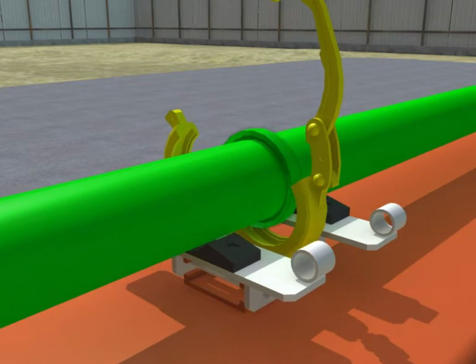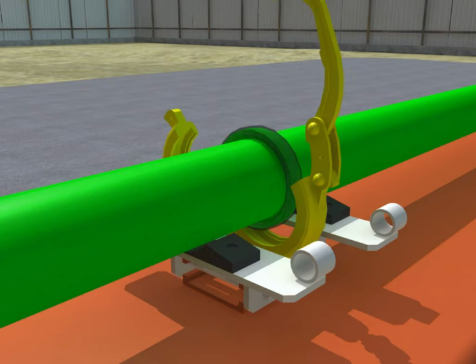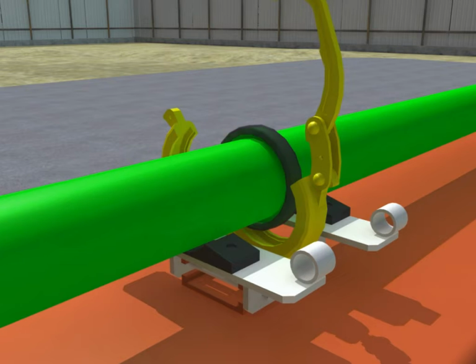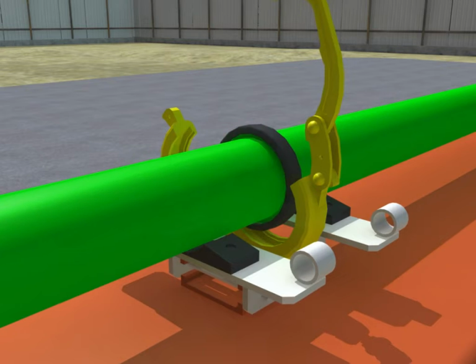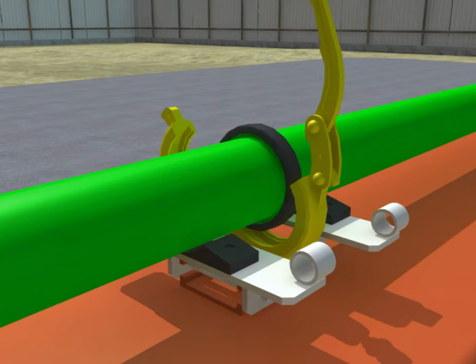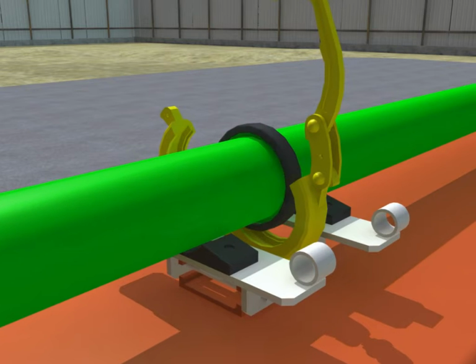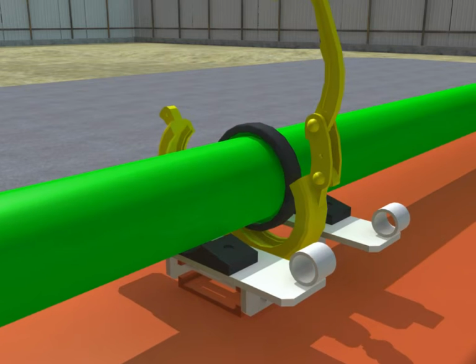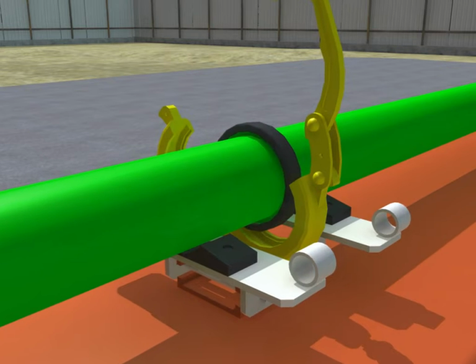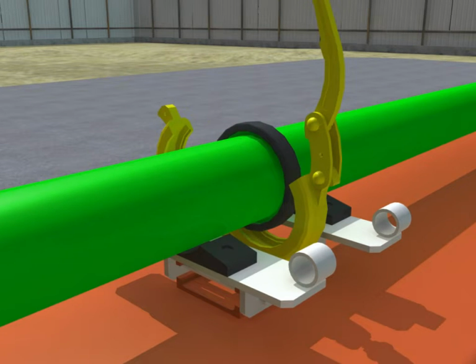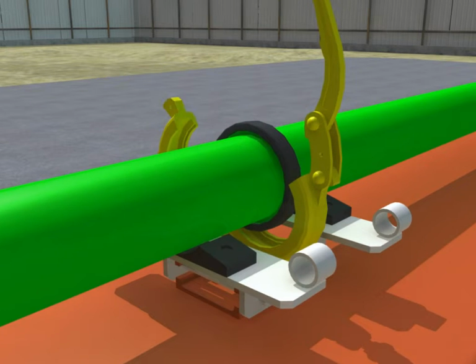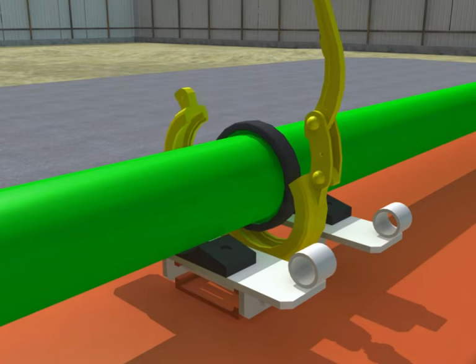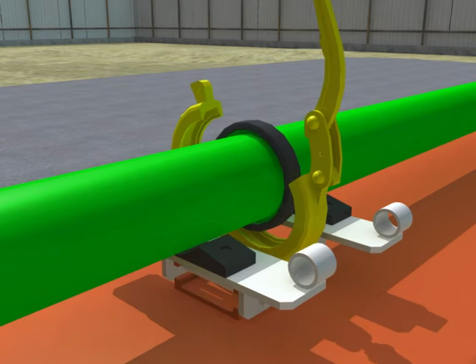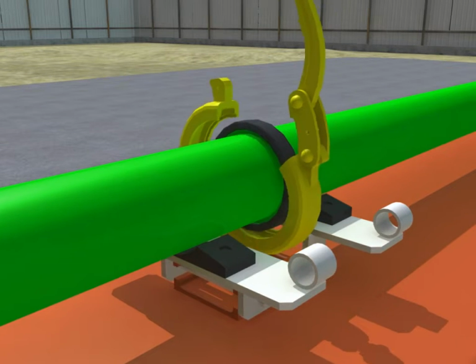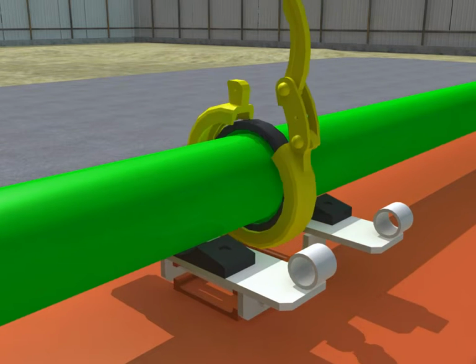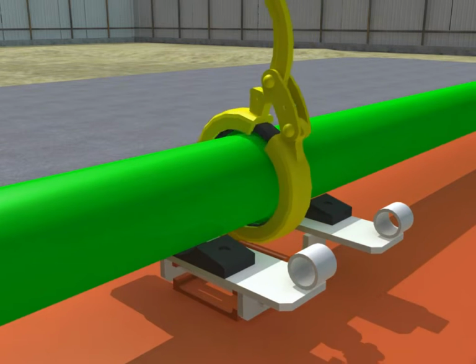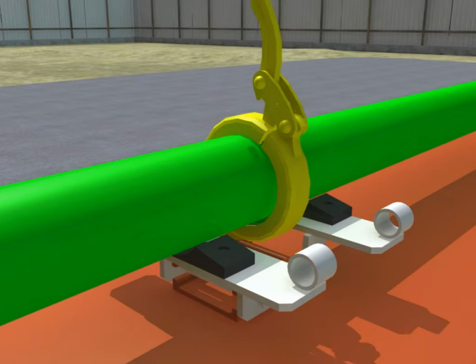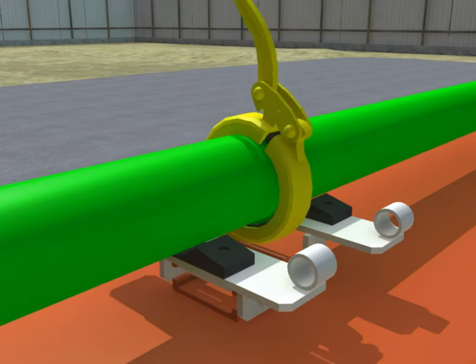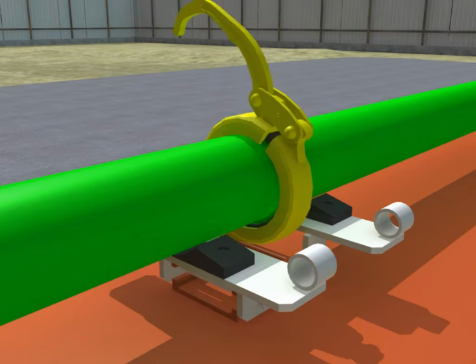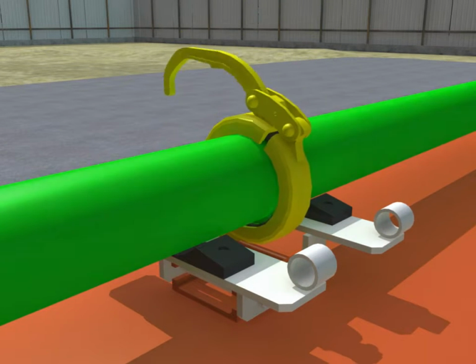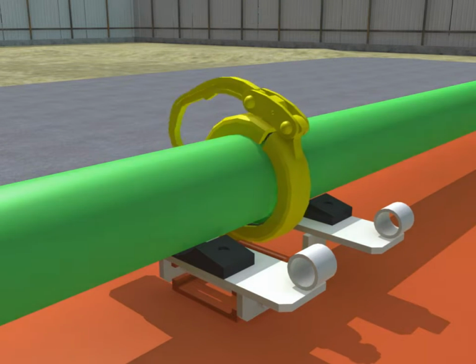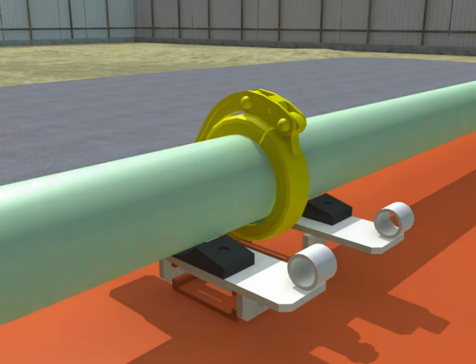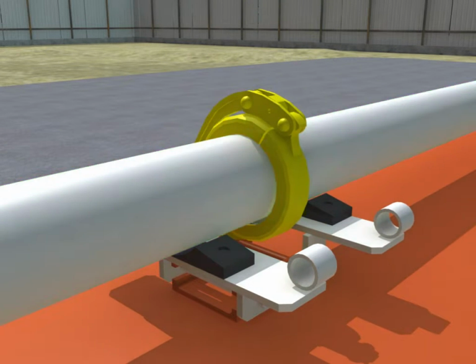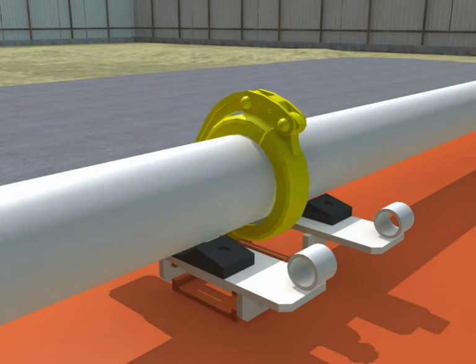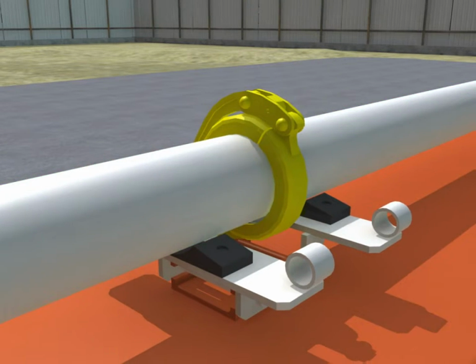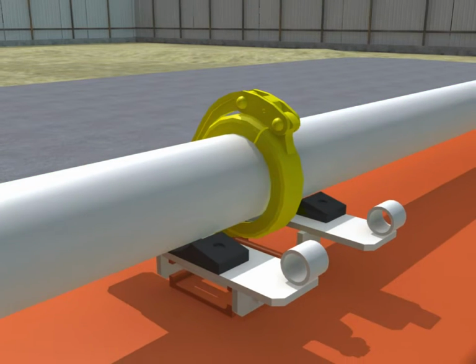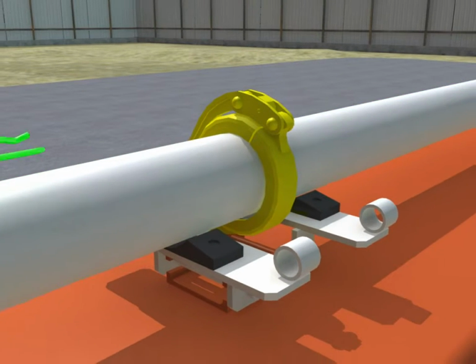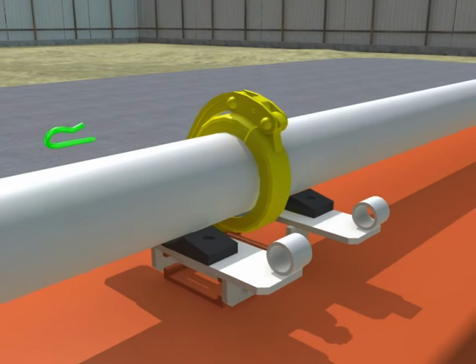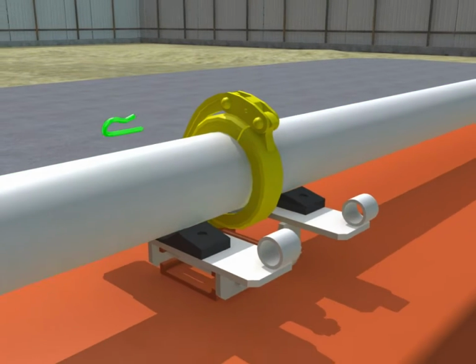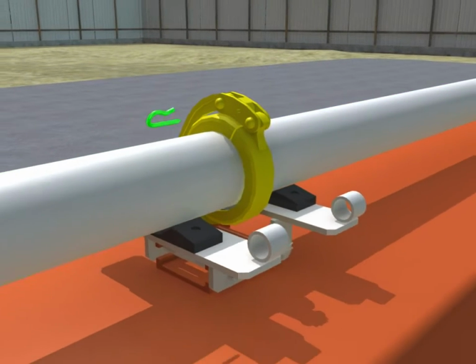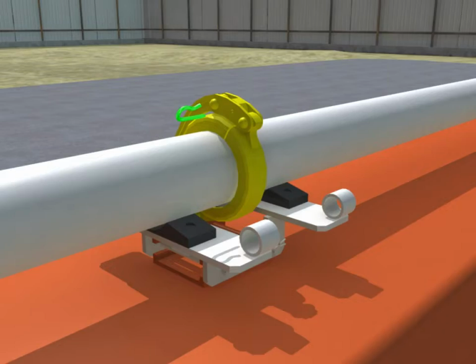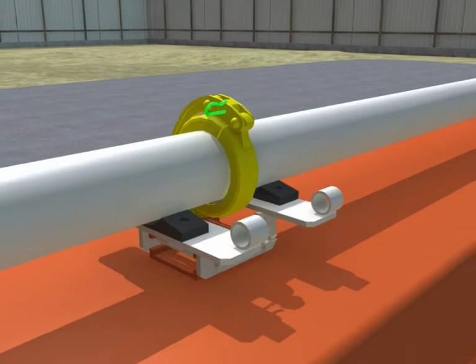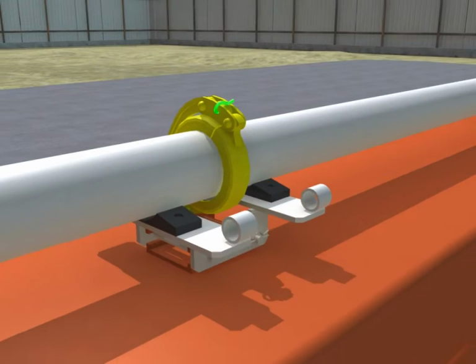Before all the pipe clamps are tightened, ensure that there are sealing rings on the bonding face of the concrete pipes.